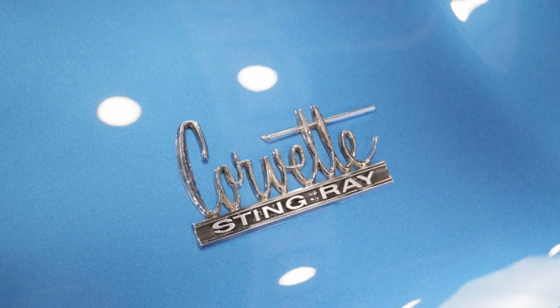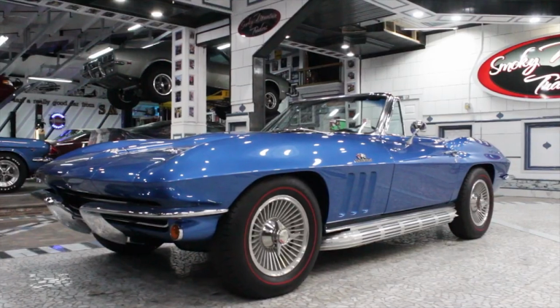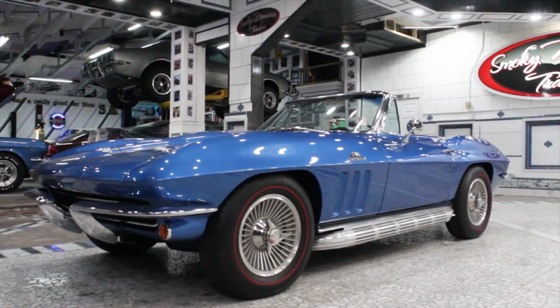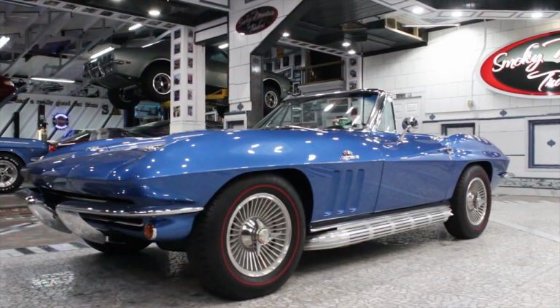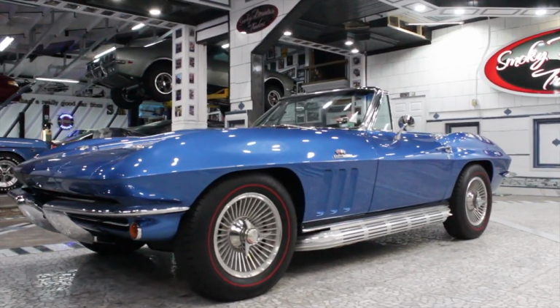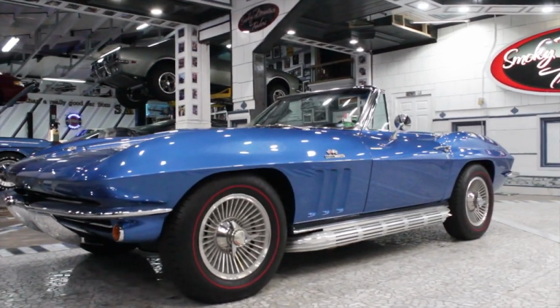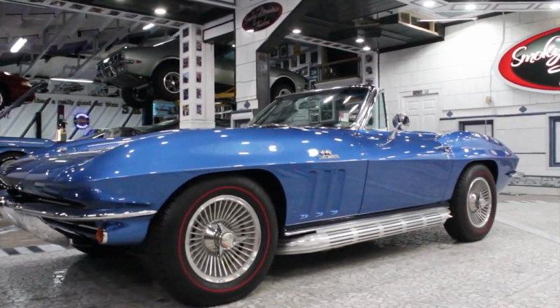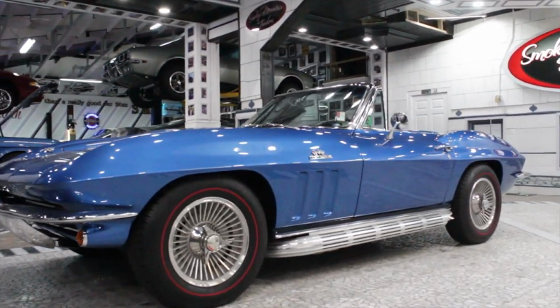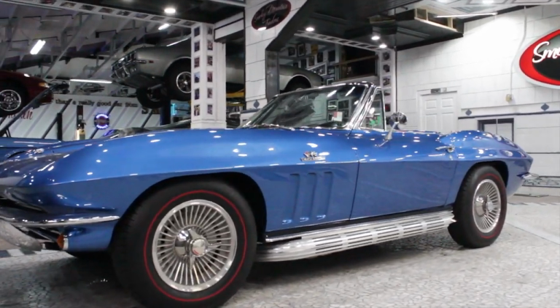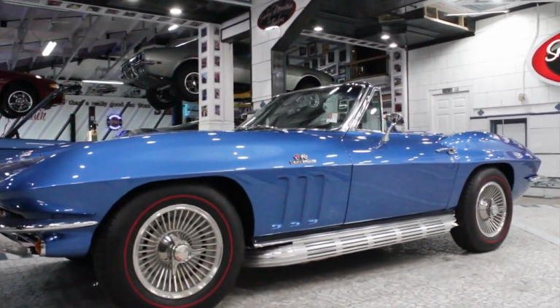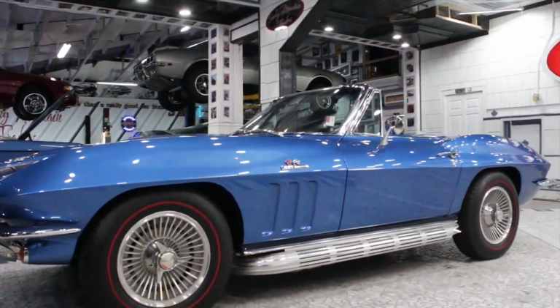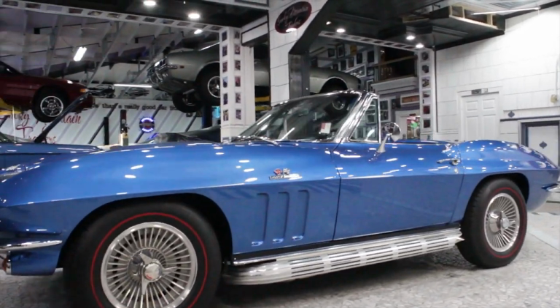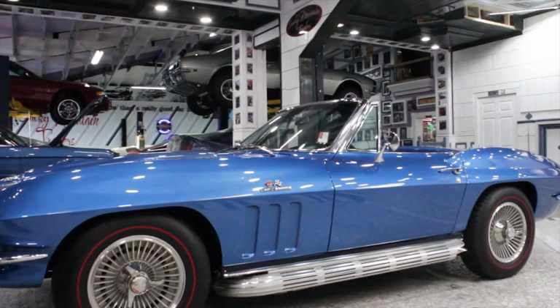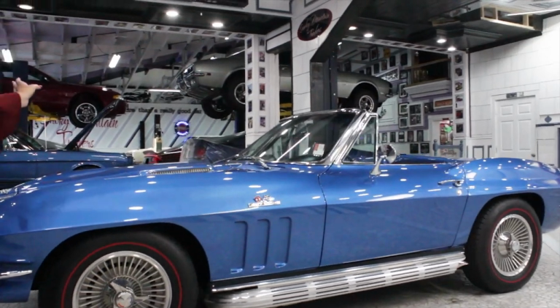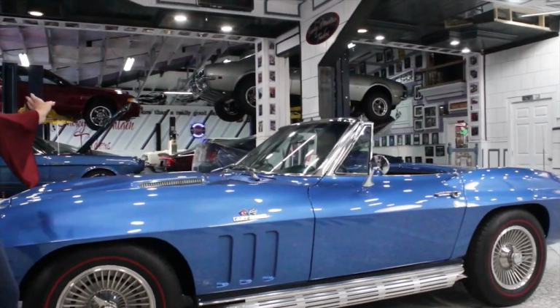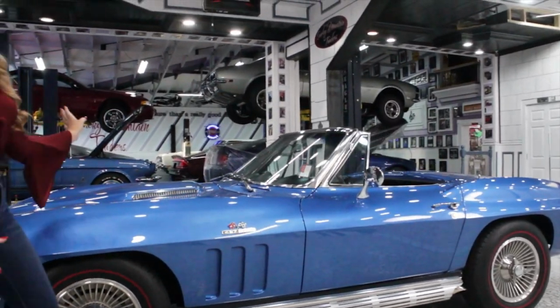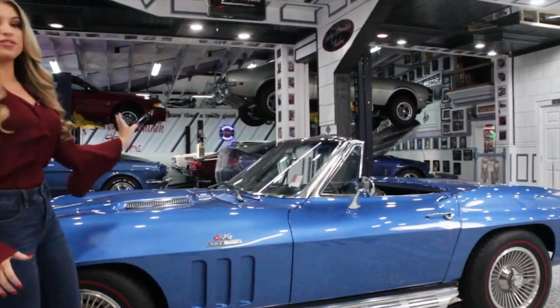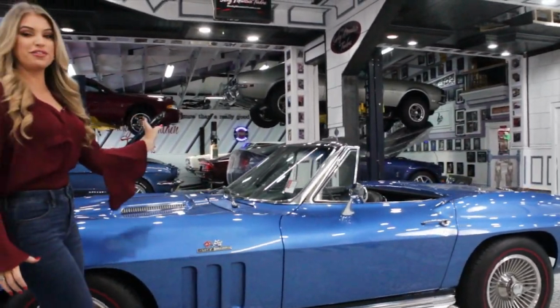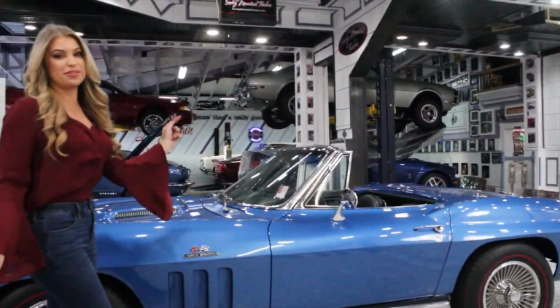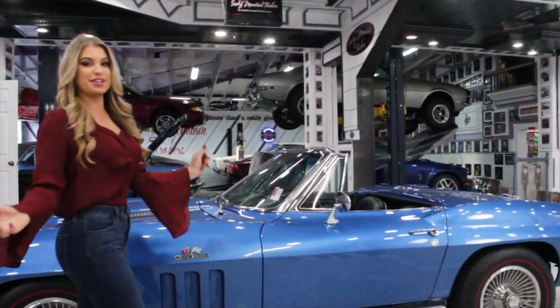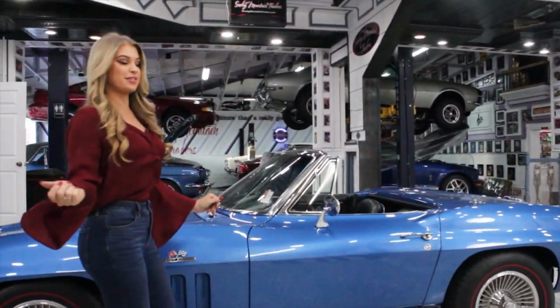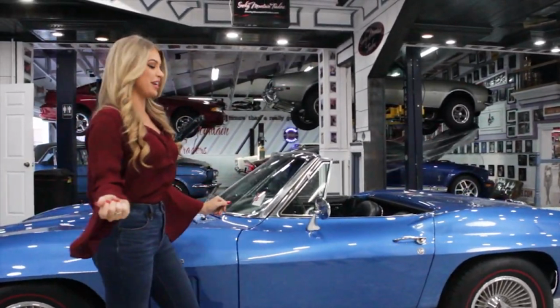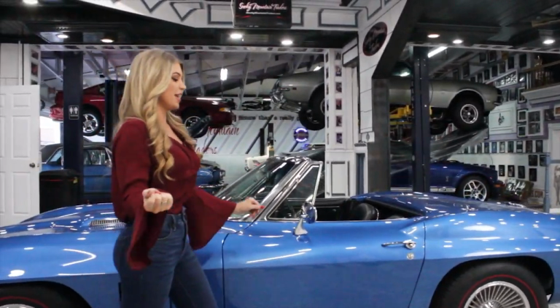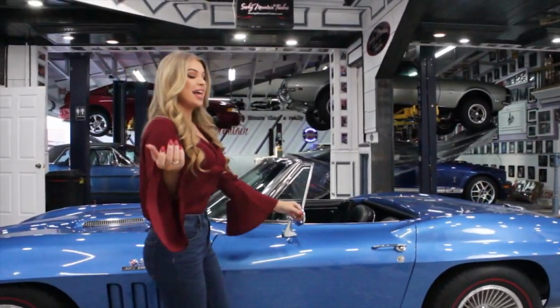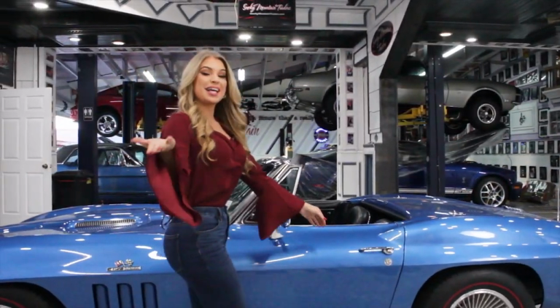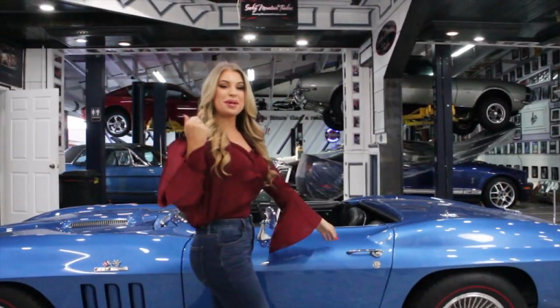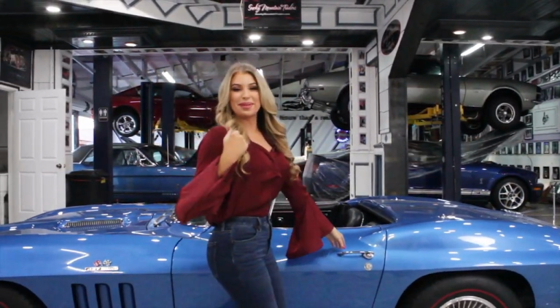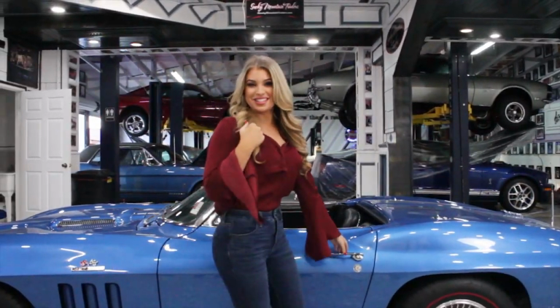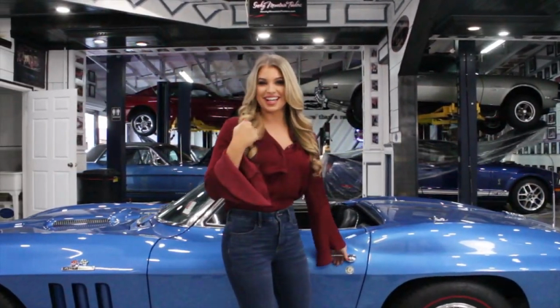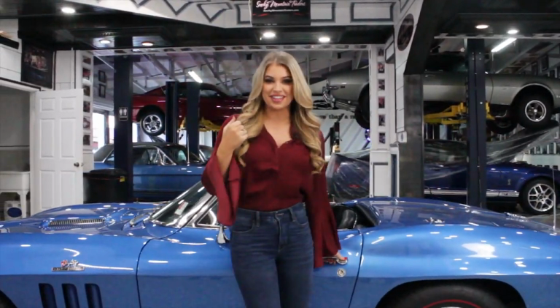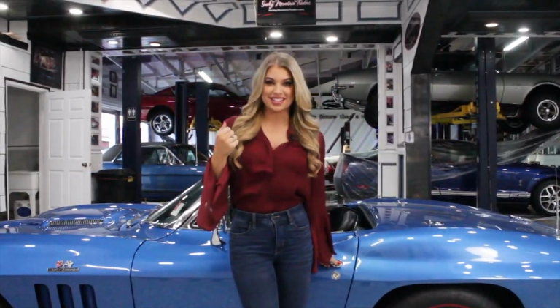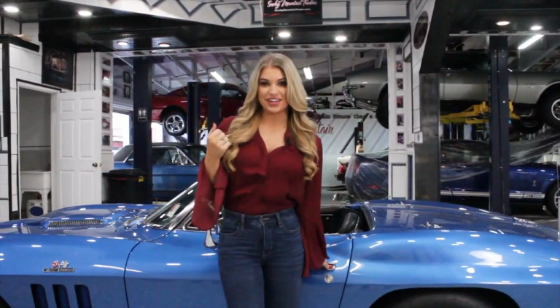As we make our way around the driver's side, we can see that the body lines flow beautifully from the front to the rear. Come on up and let's check out the interior.